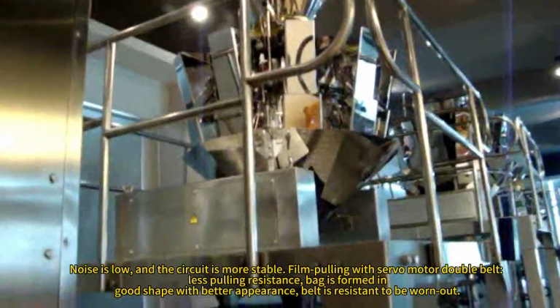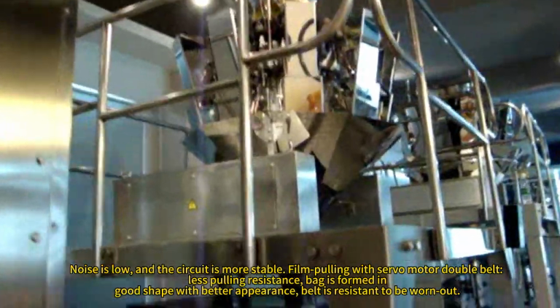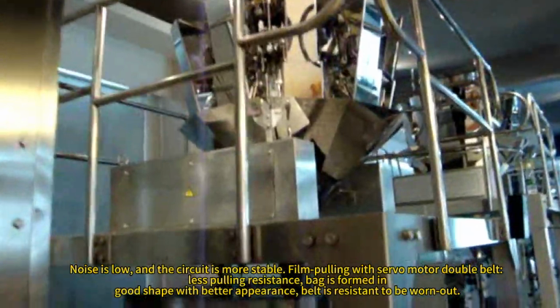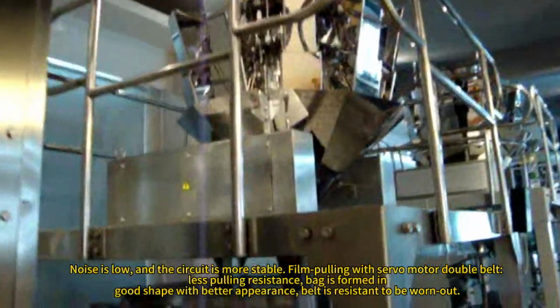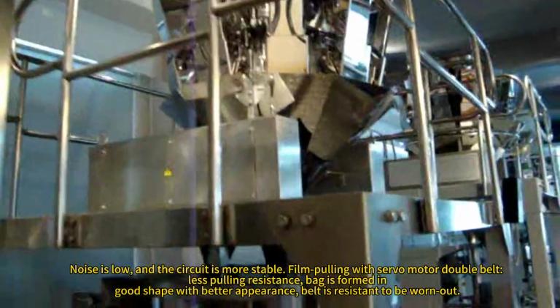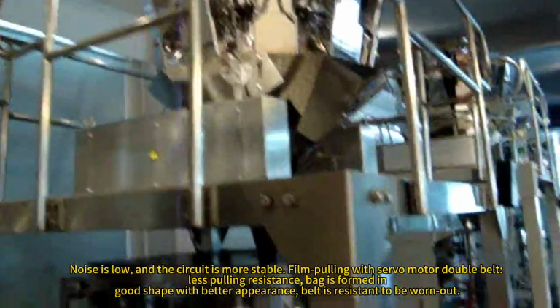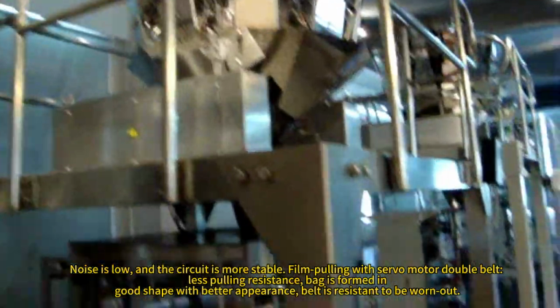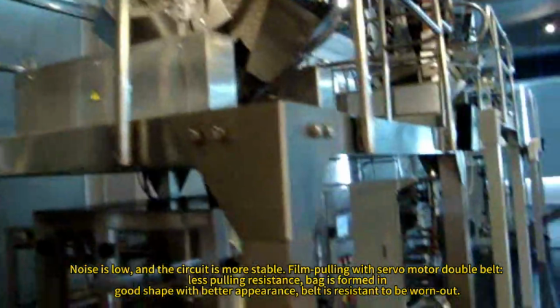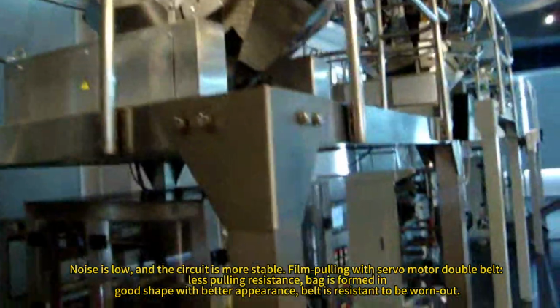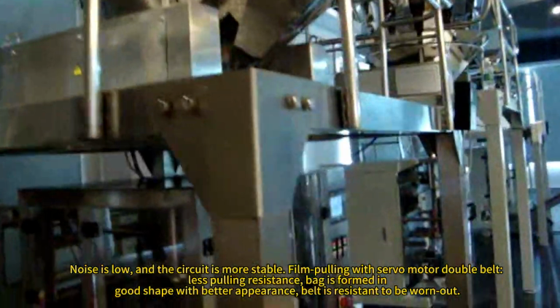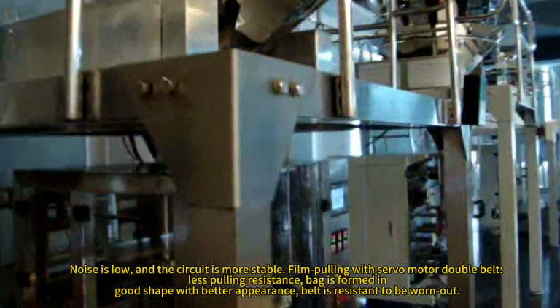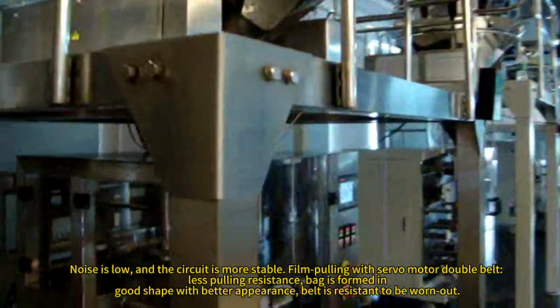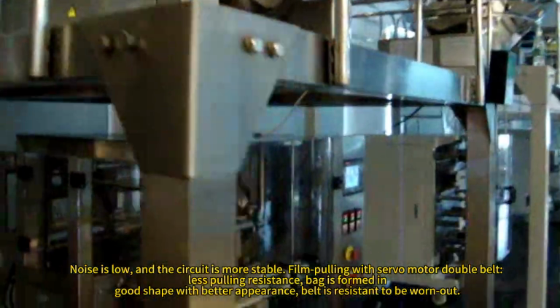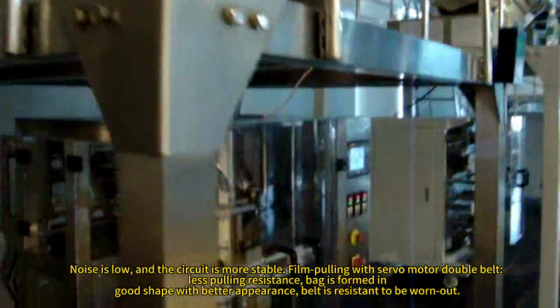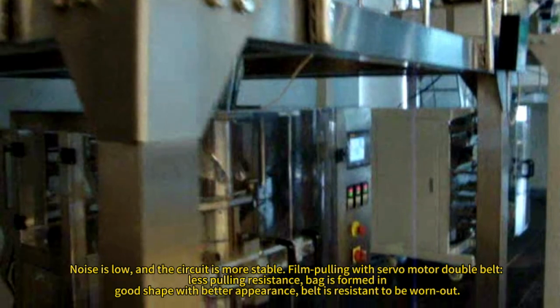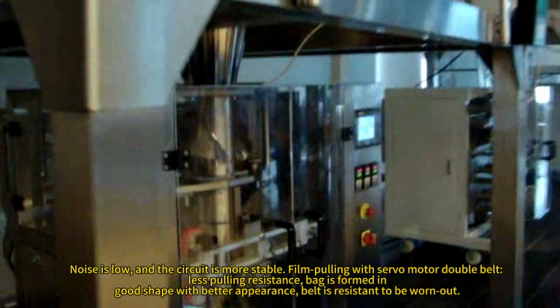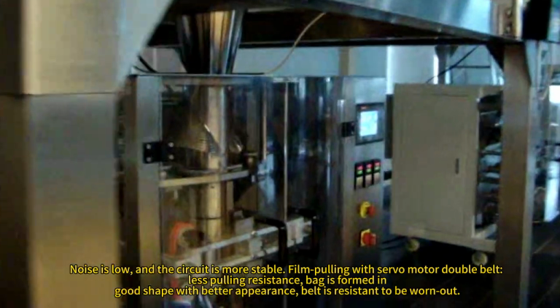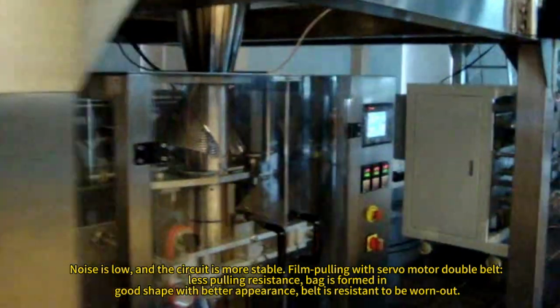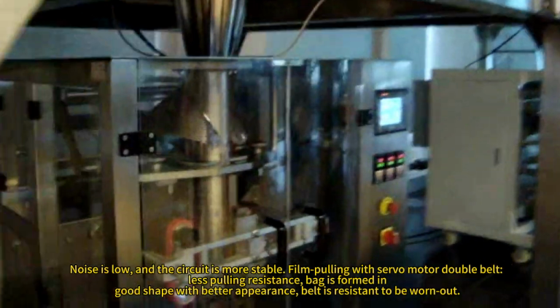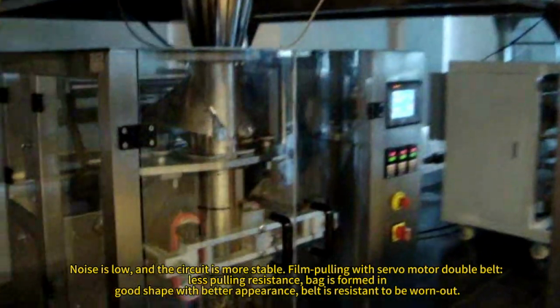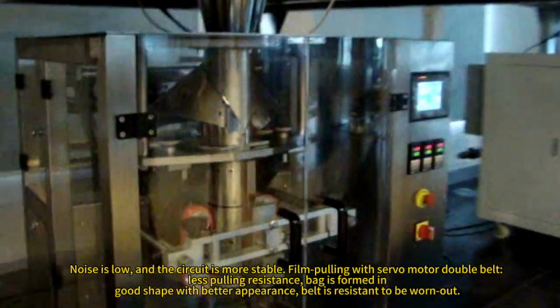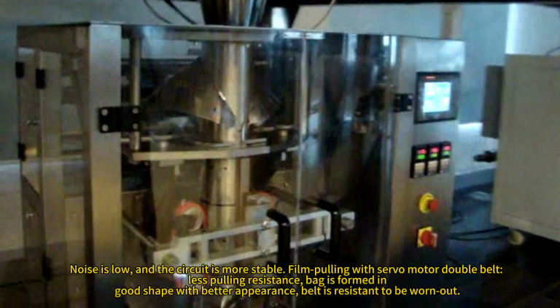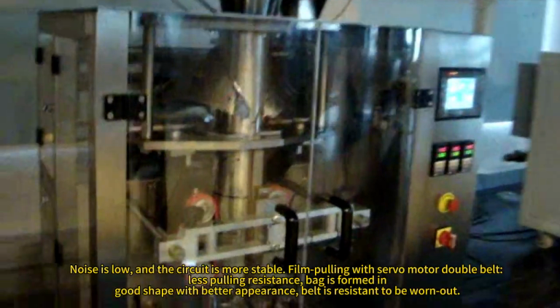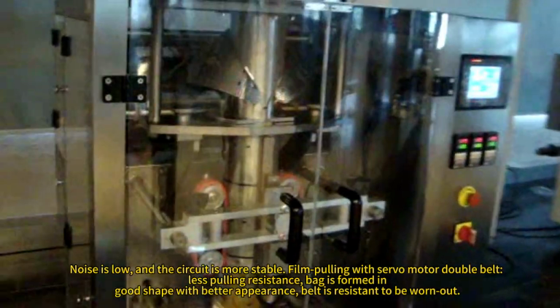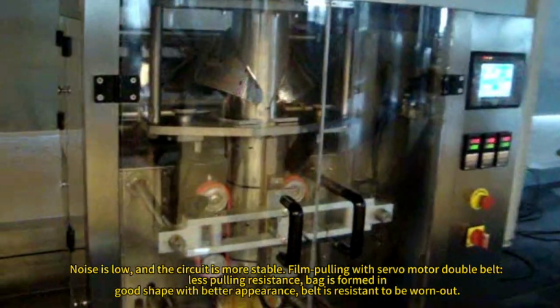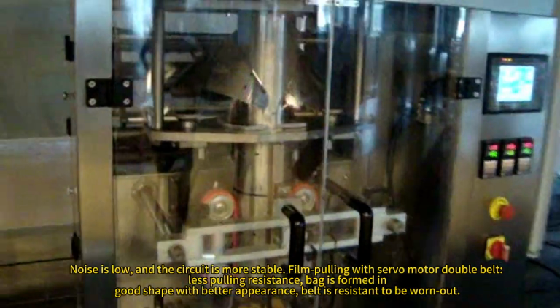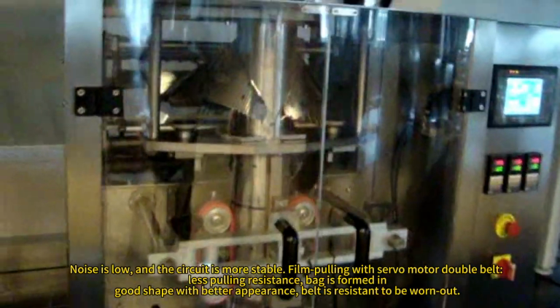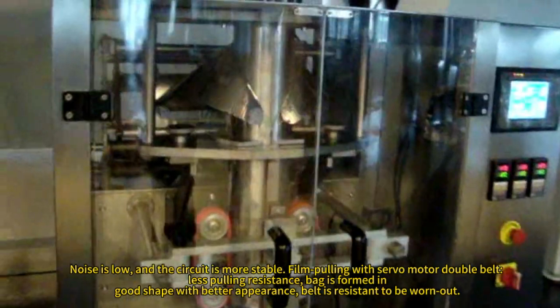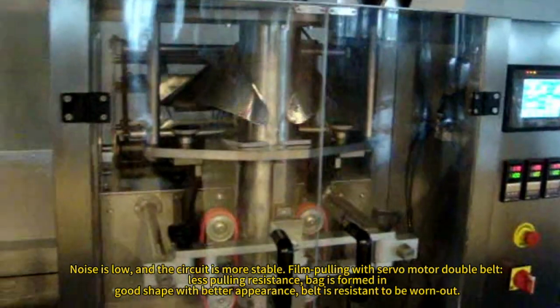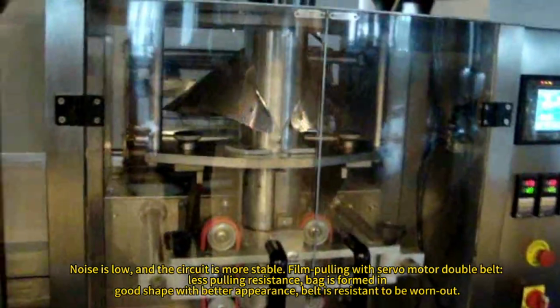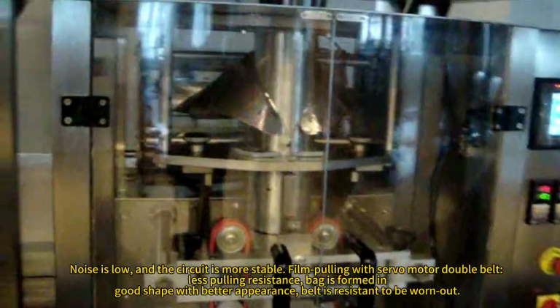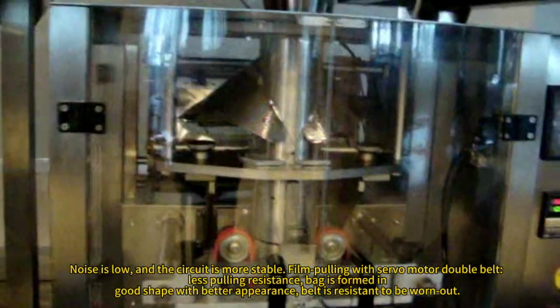Film pulling with servo motor double valves, less pulling resistance. Bag is formed.